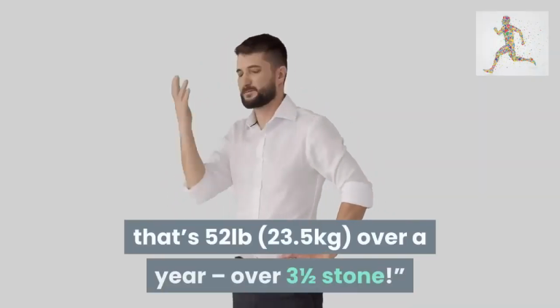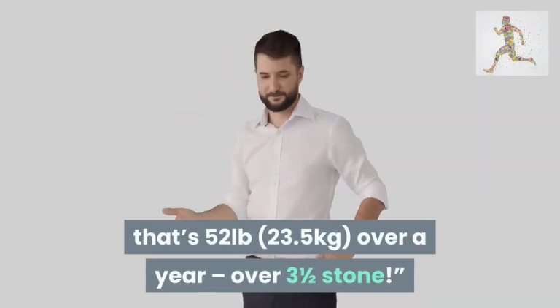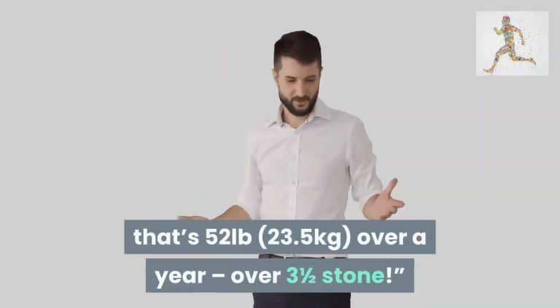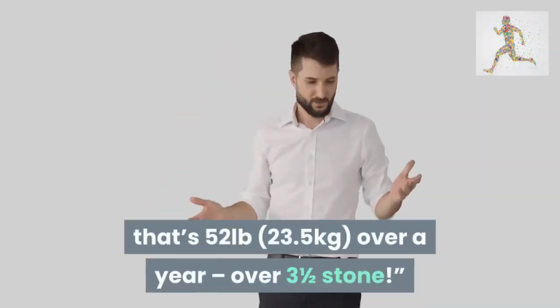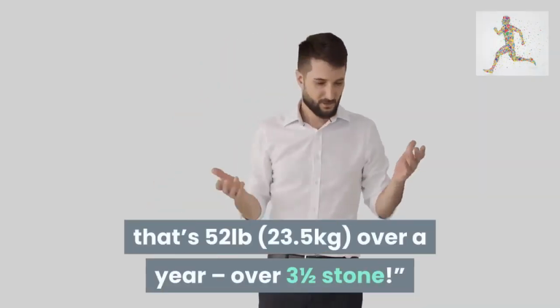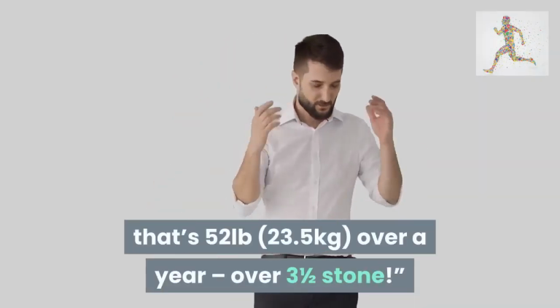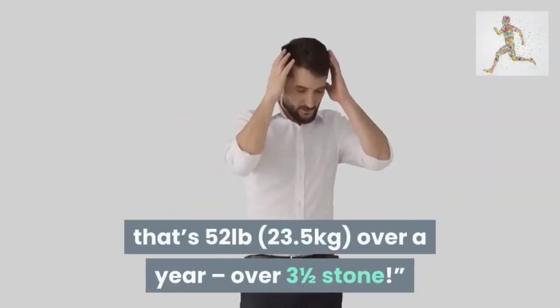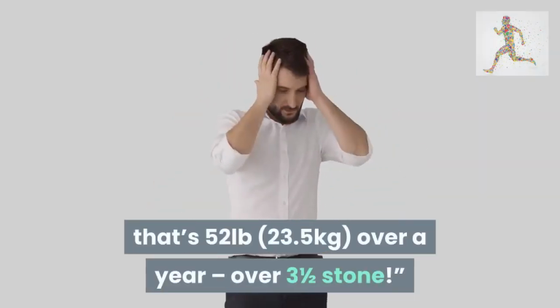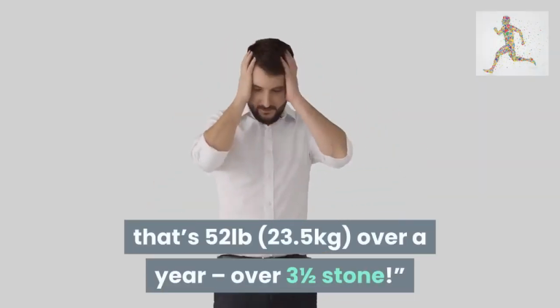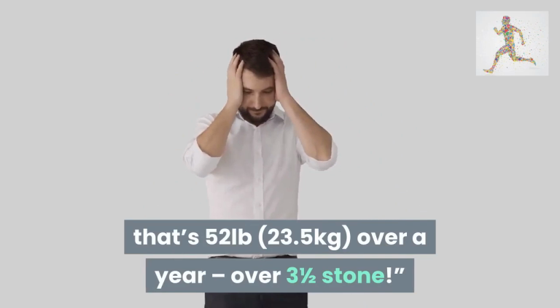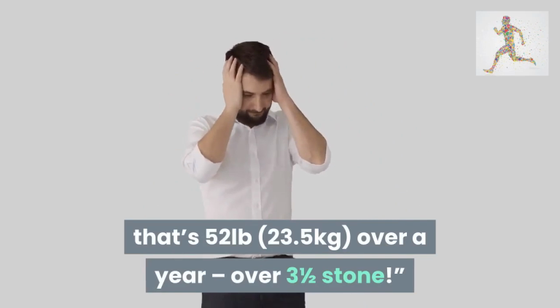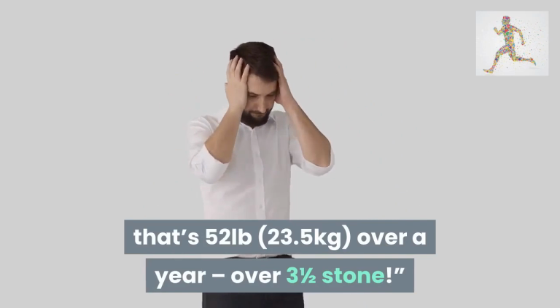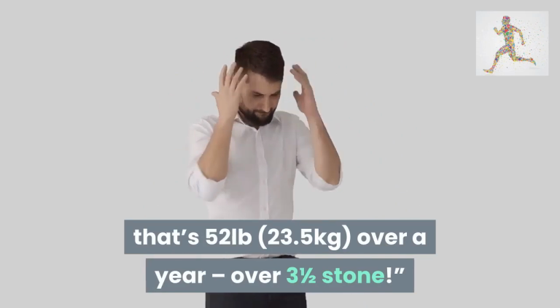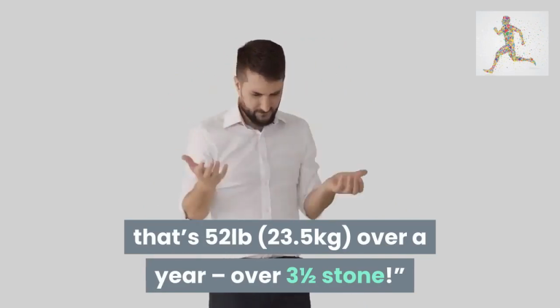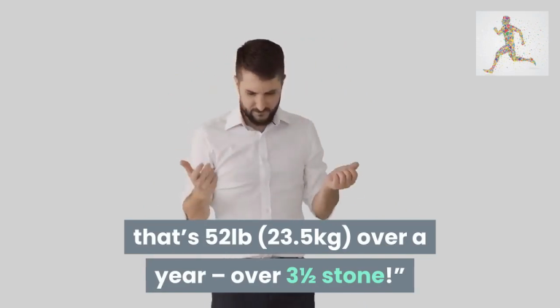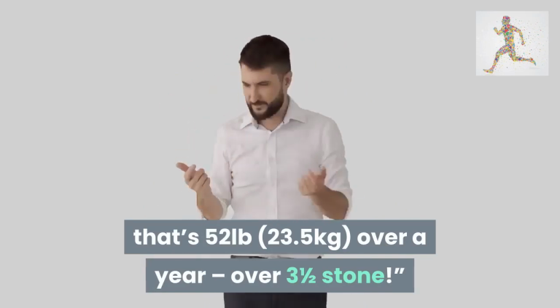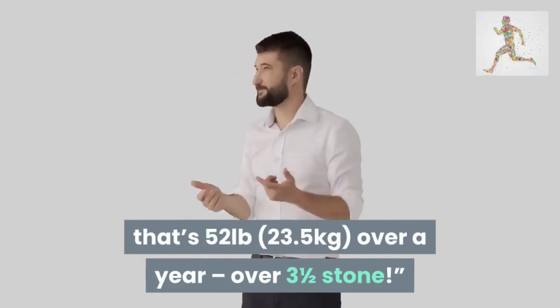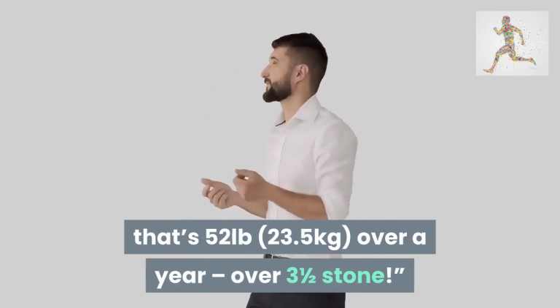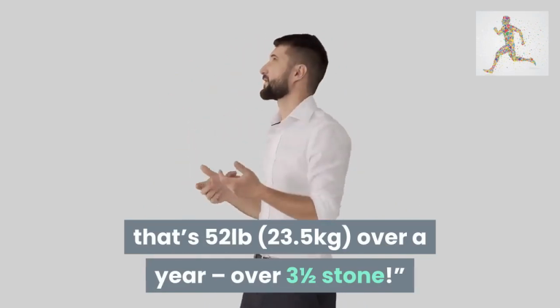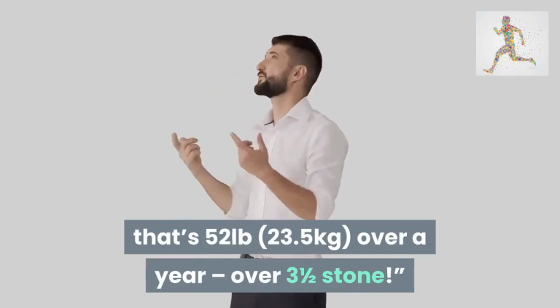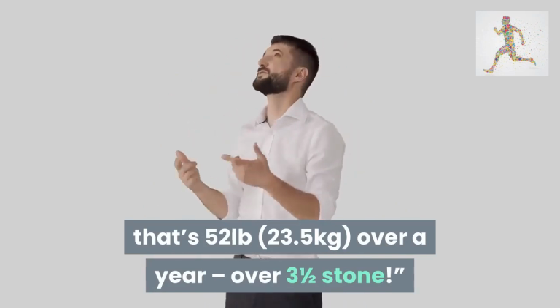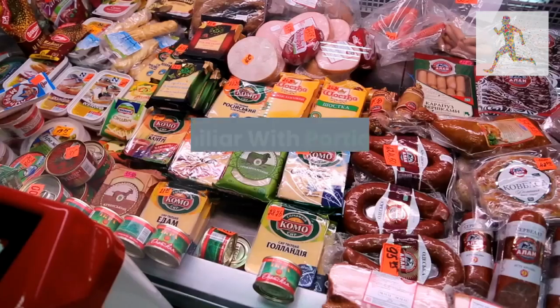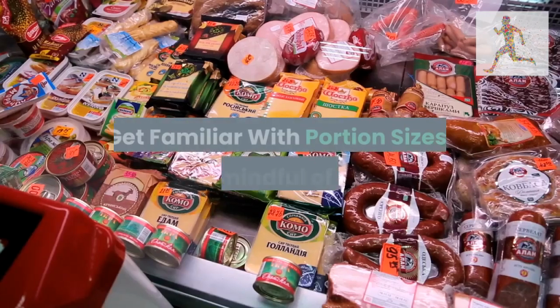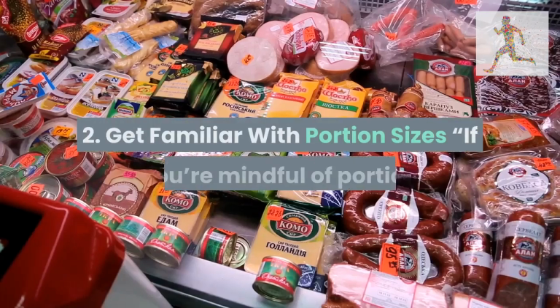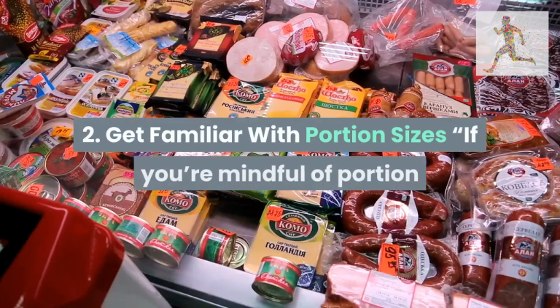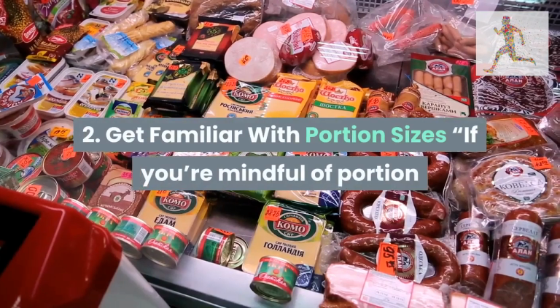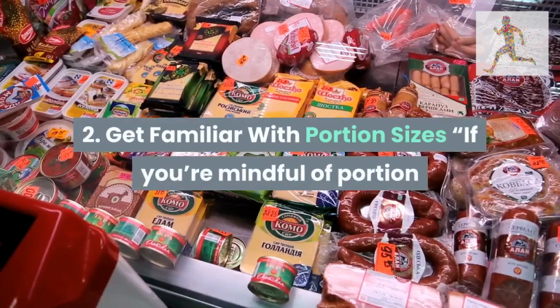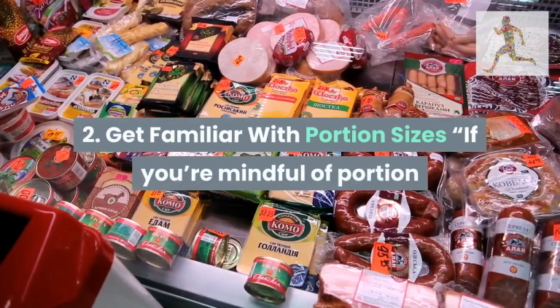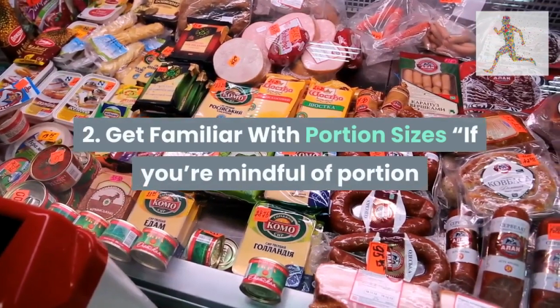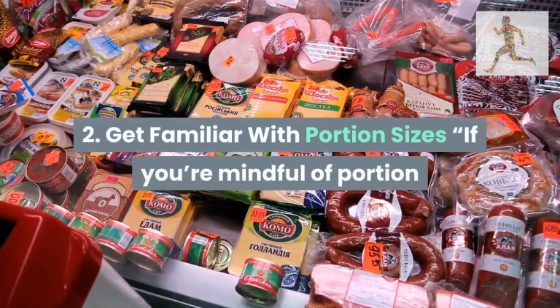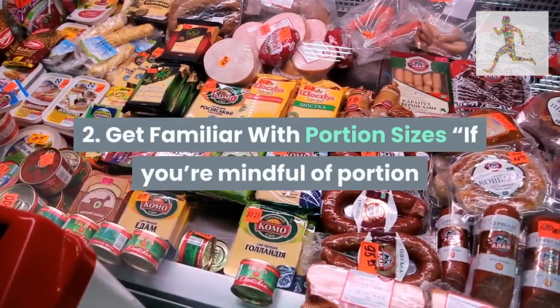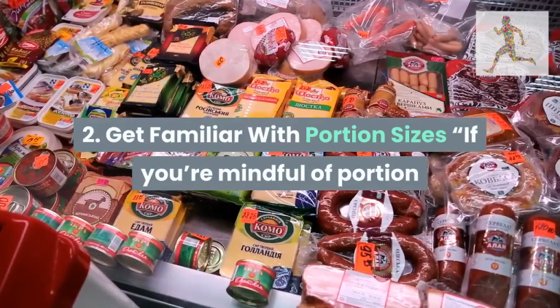So give yourself a break and pat yourself on the back if a pound comes off. Remember, if you keep going that's 52 pounds — 23.5 kilograms, over three and a half stone — over a year.